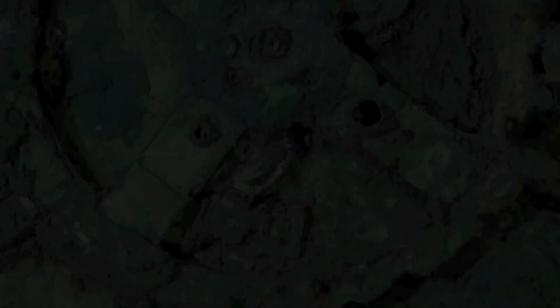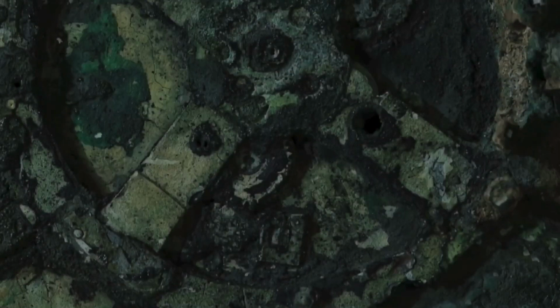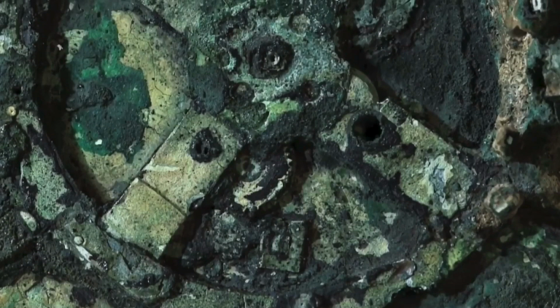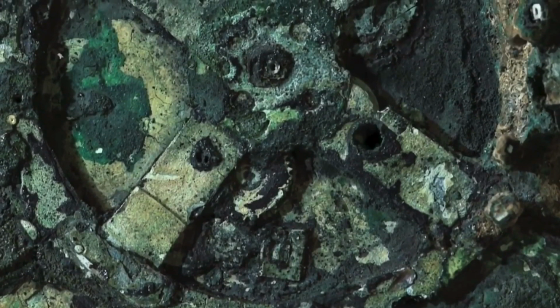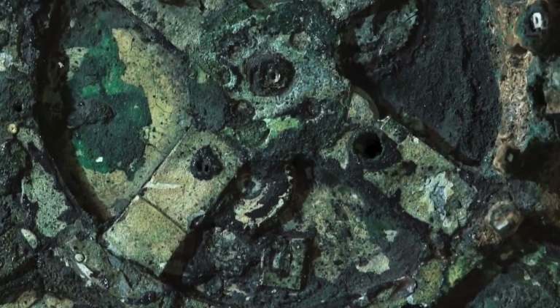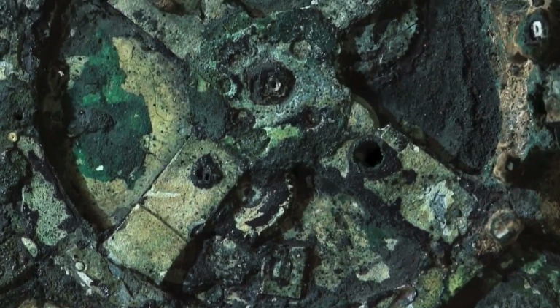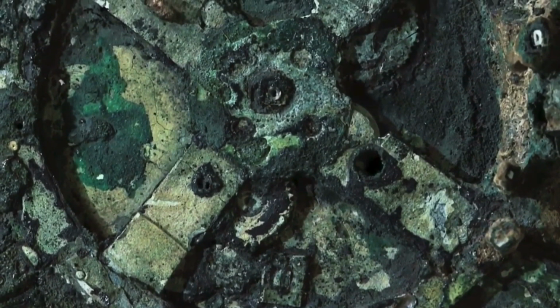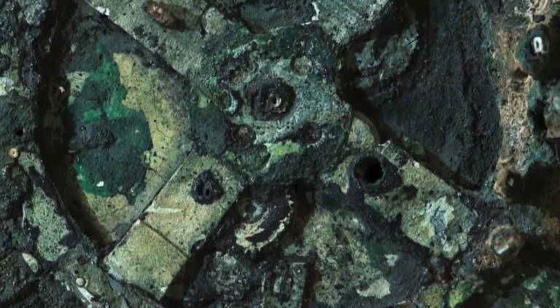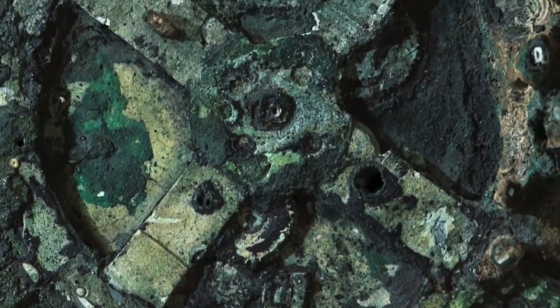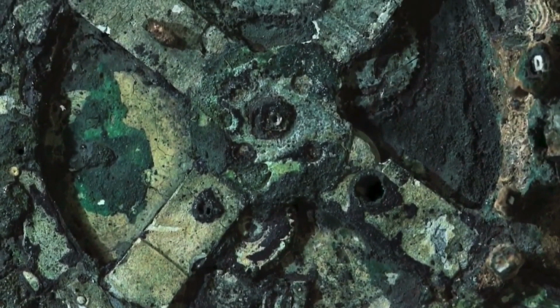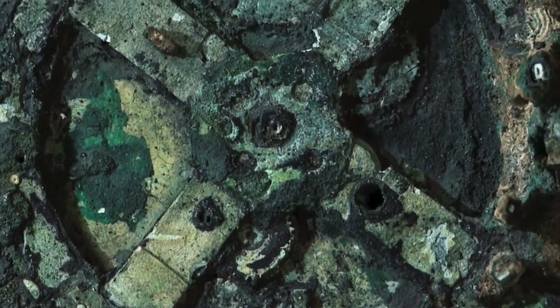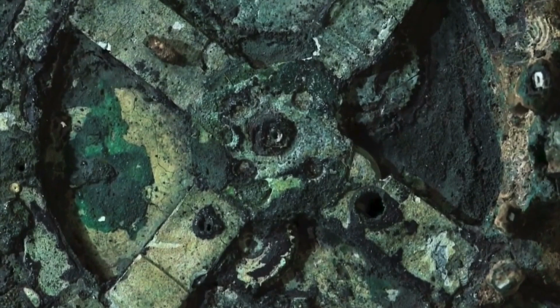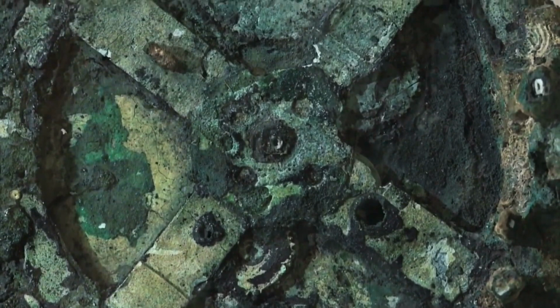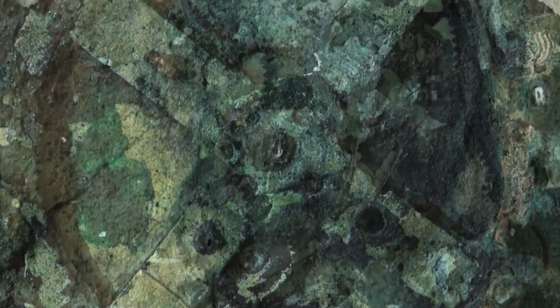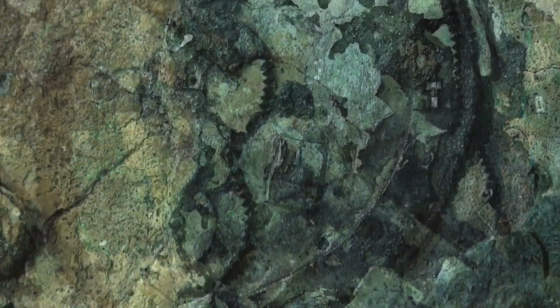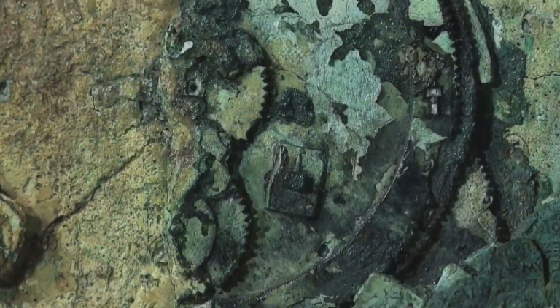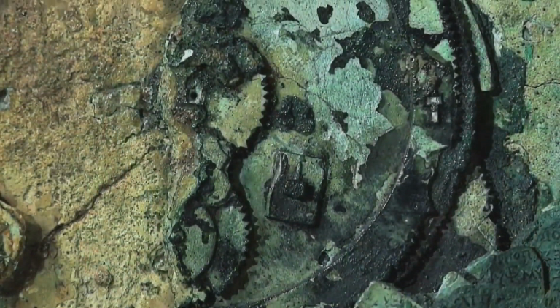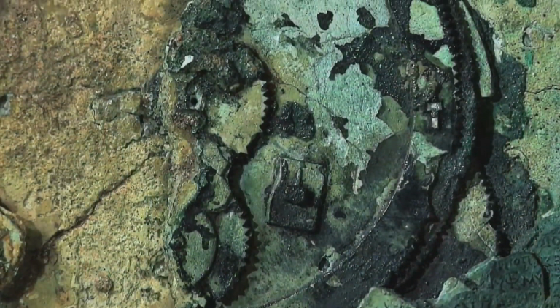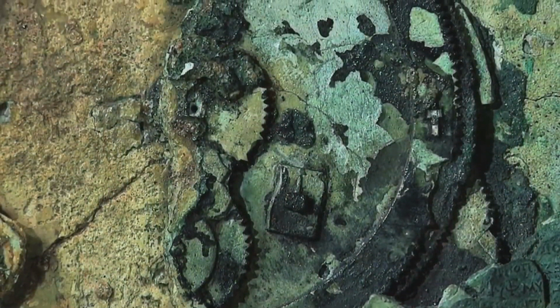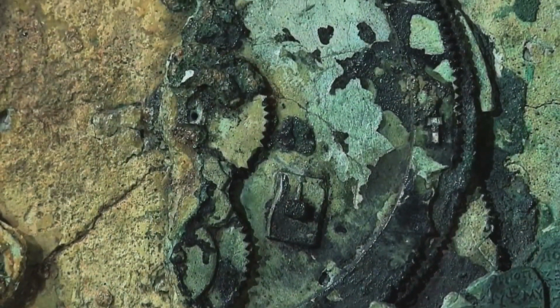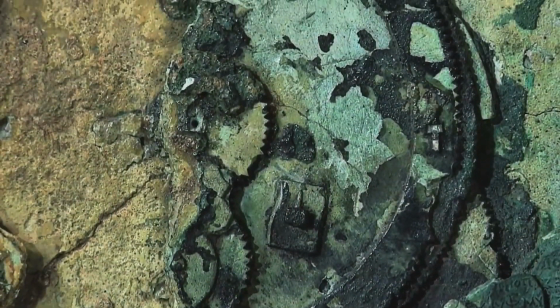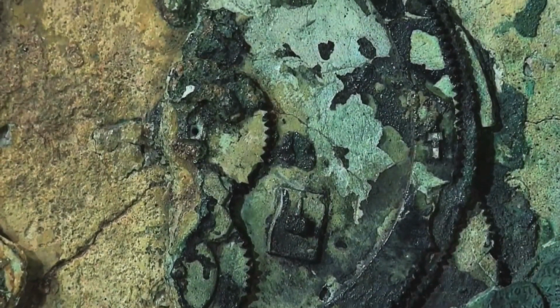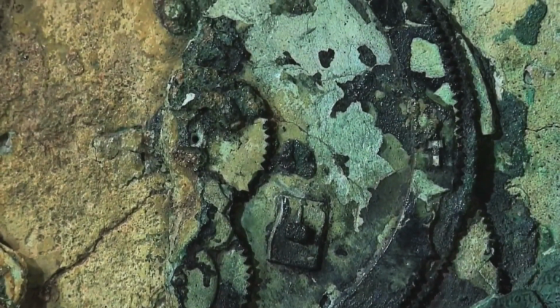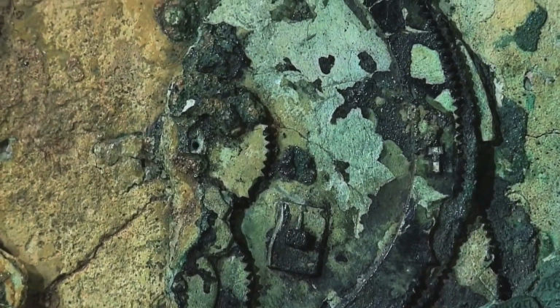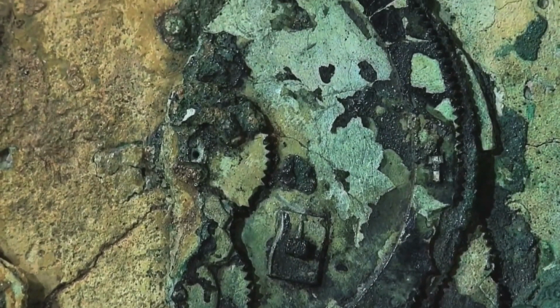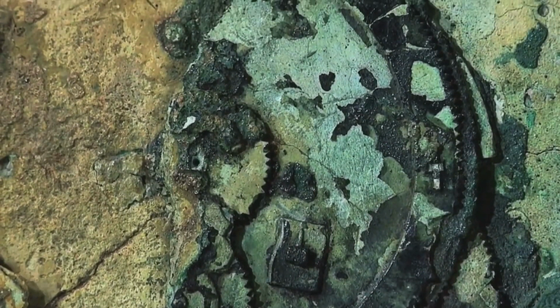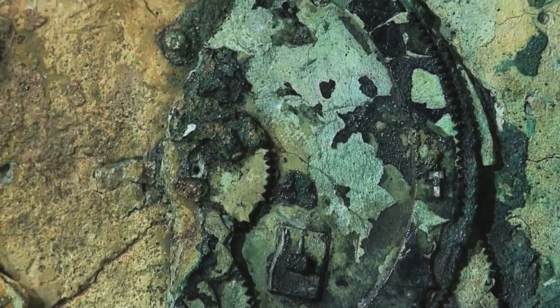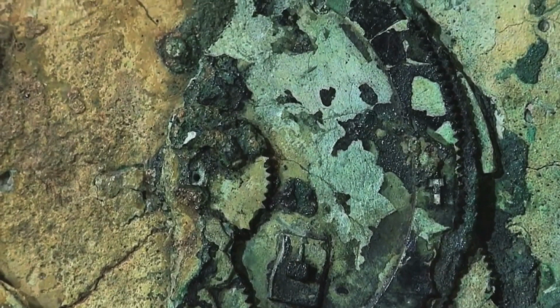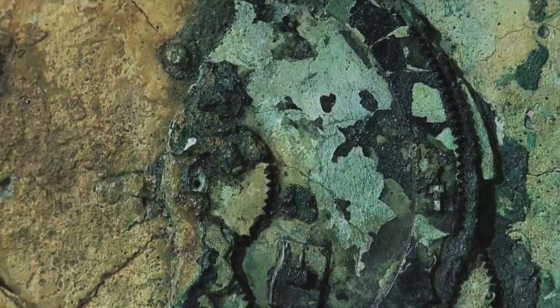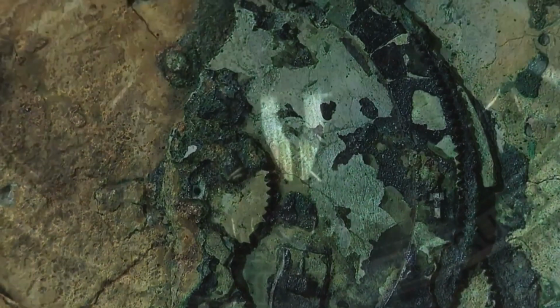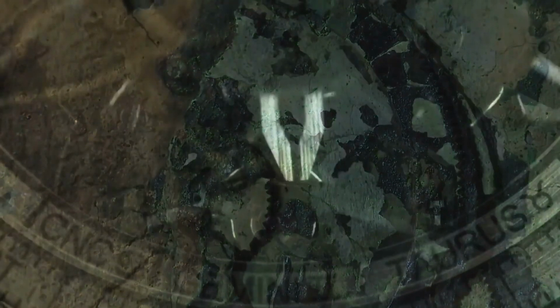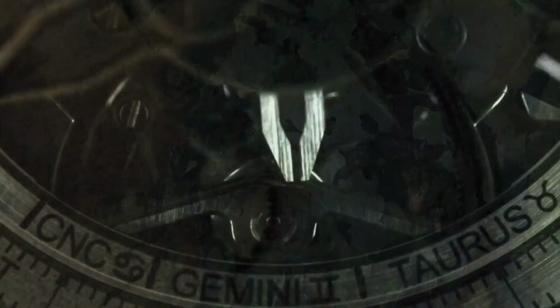Someone built an ancient computer over 2,000 years ago, but it wasn't us. And I'm going to prove it to you in three minutes or less. Let's get to it.